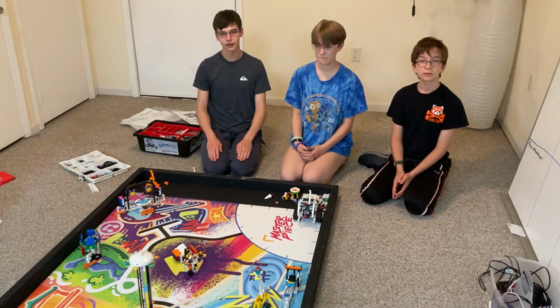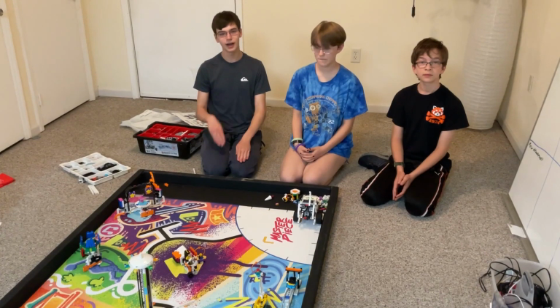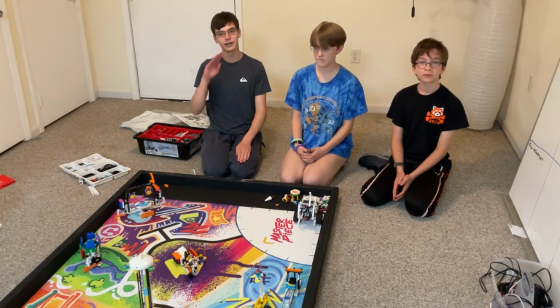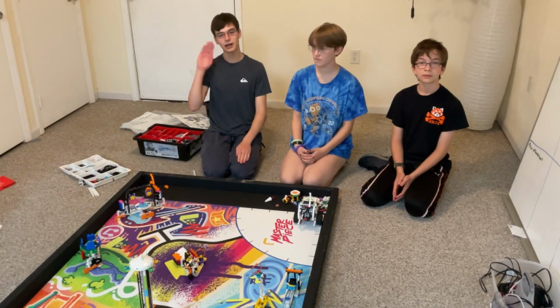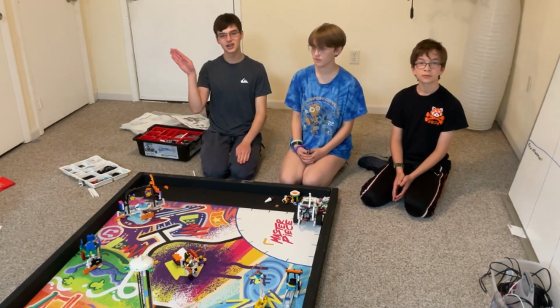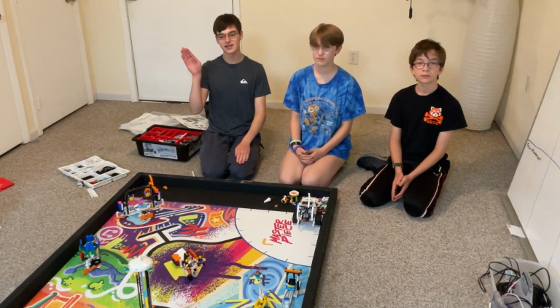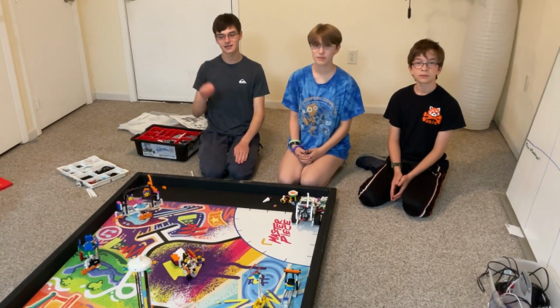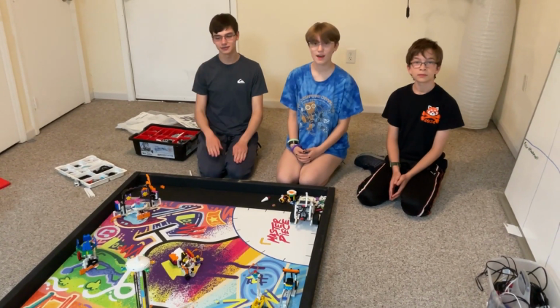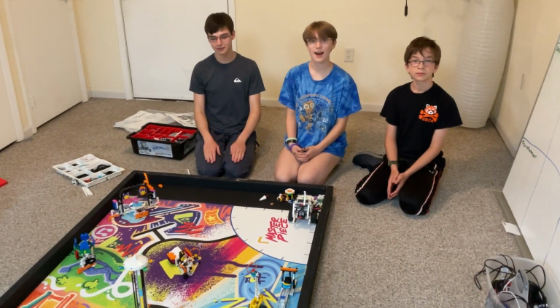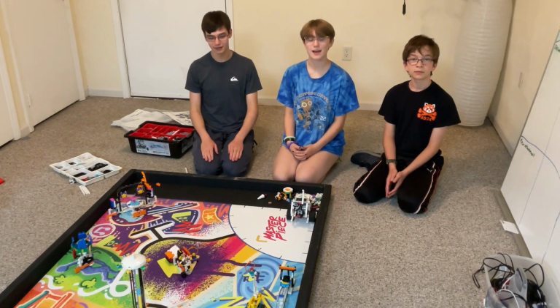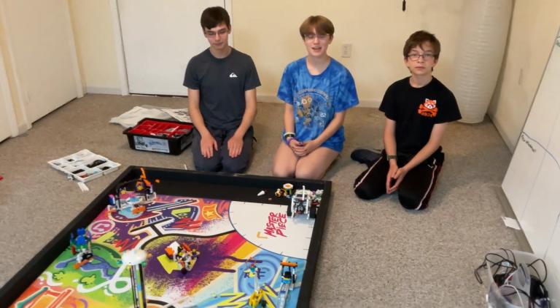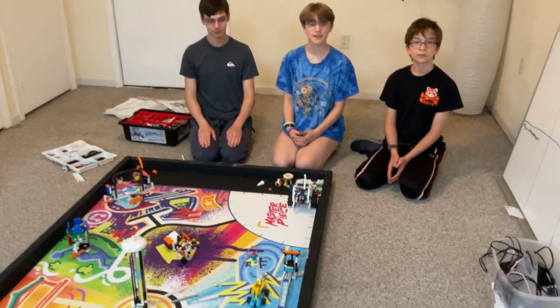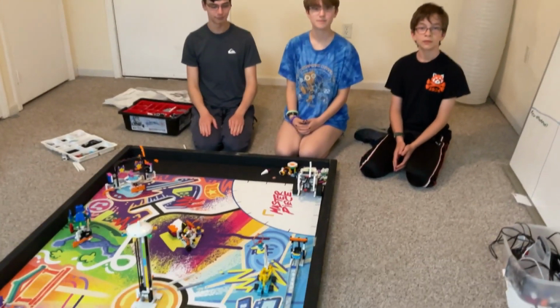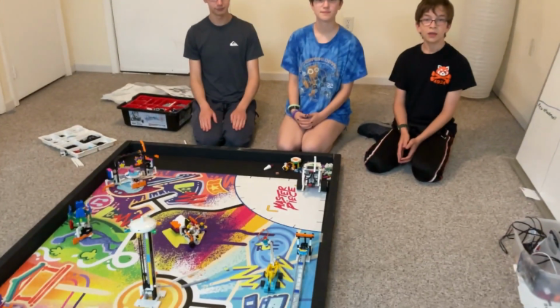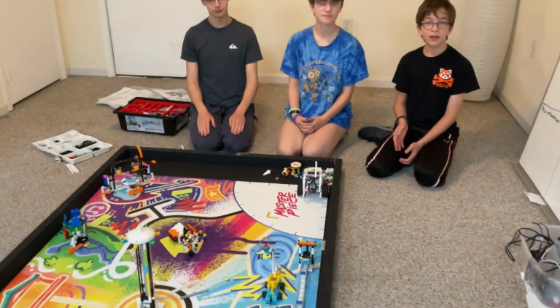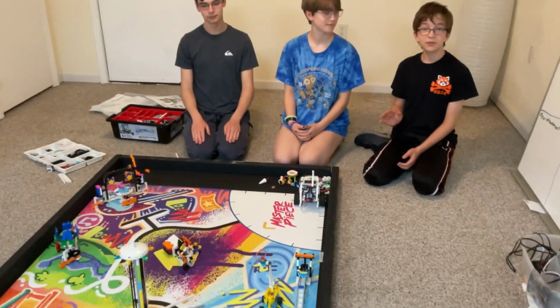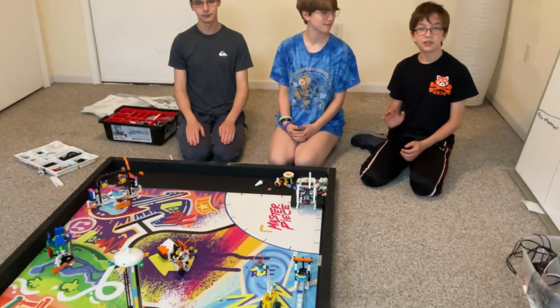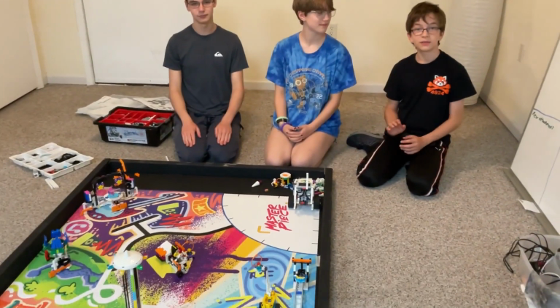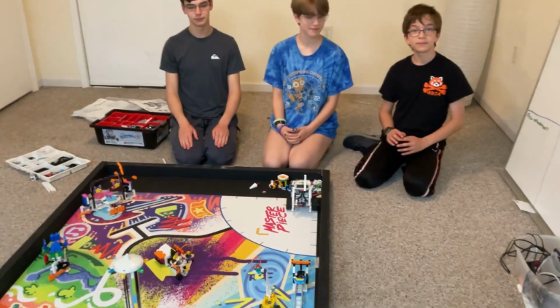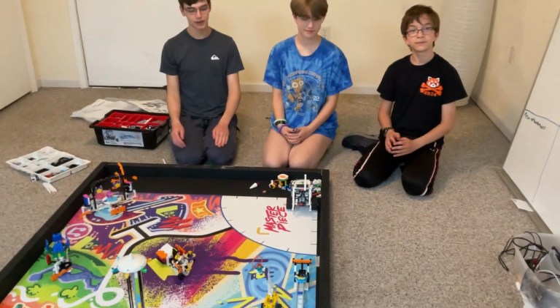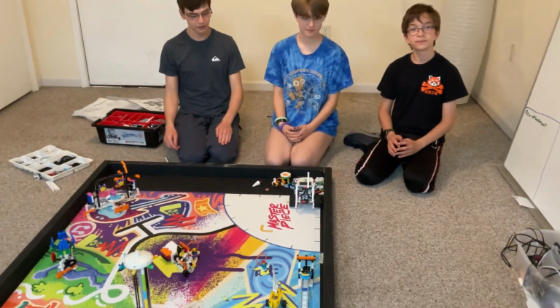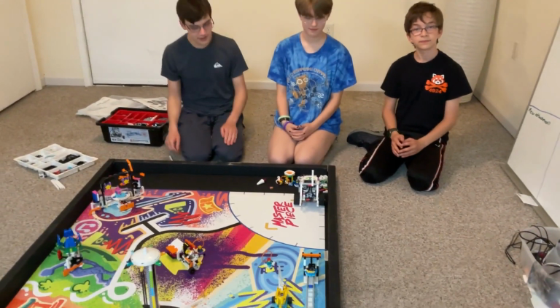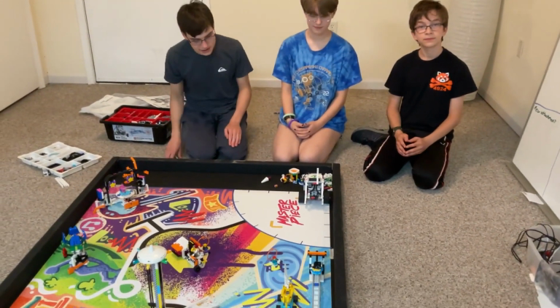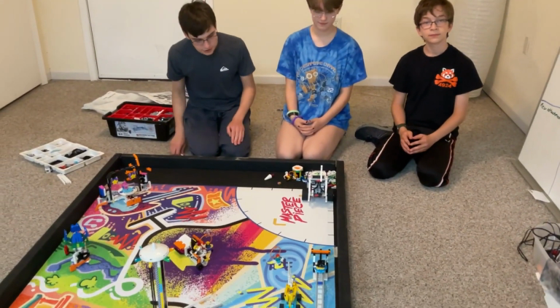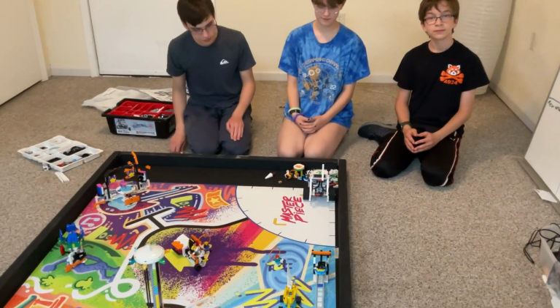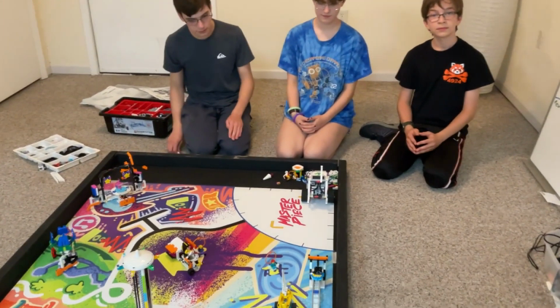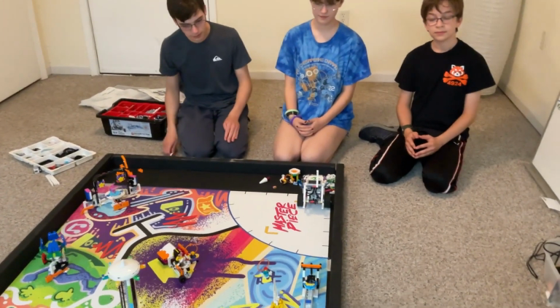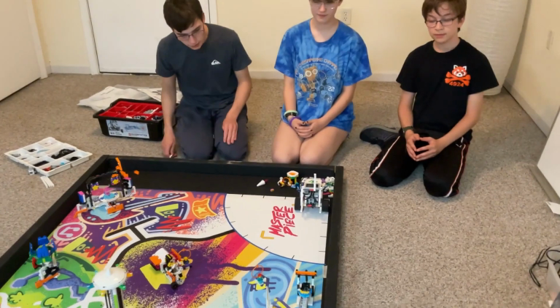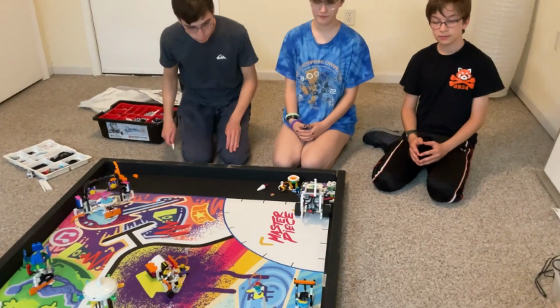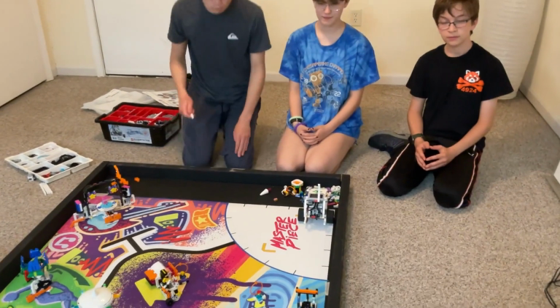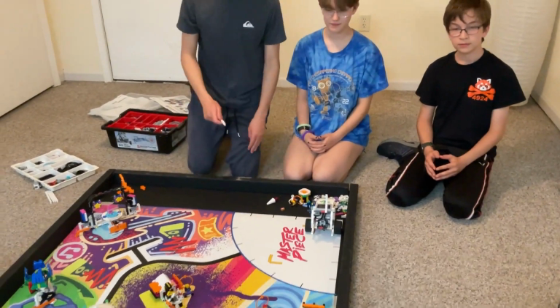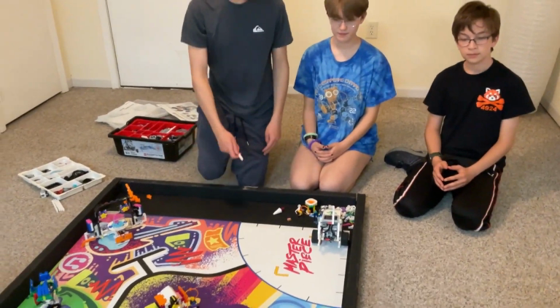Hi, I'm Chase. Hi, I'm Hannah. And I'm Jason. And this is Mission 11, Rolling Camera.